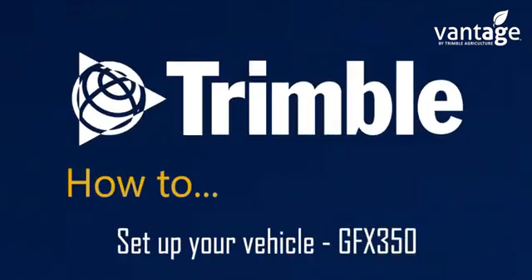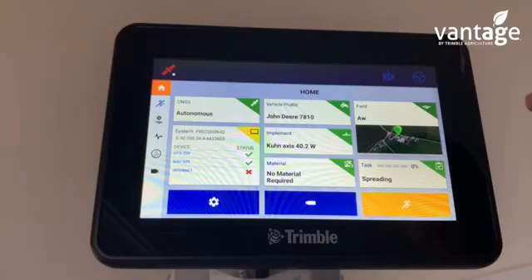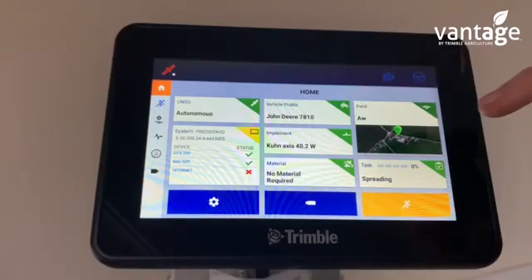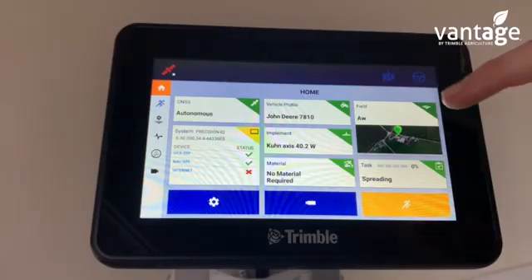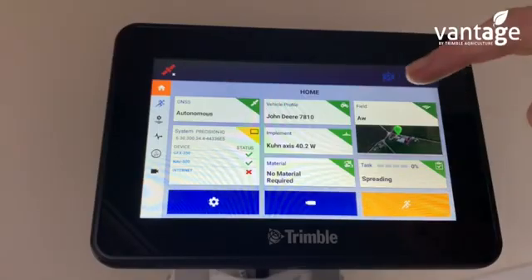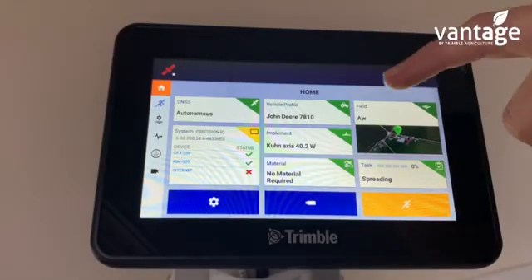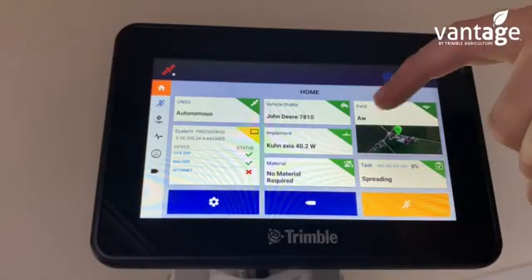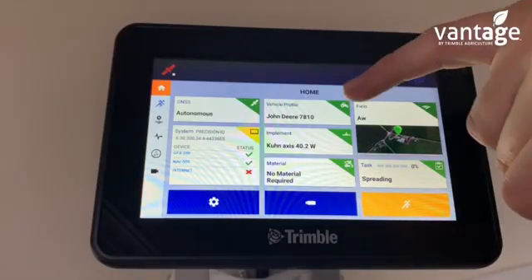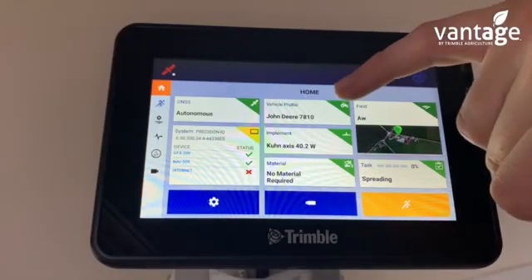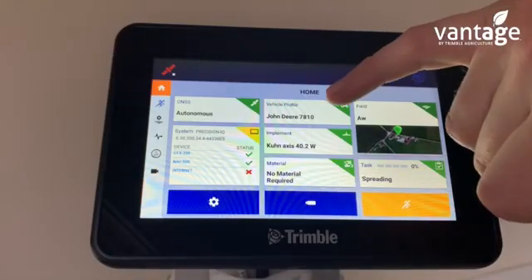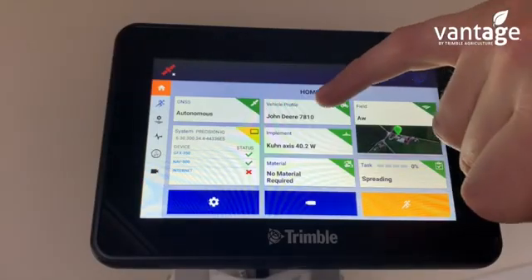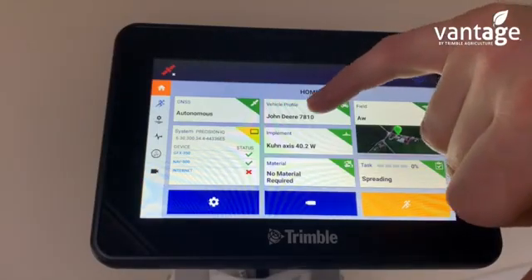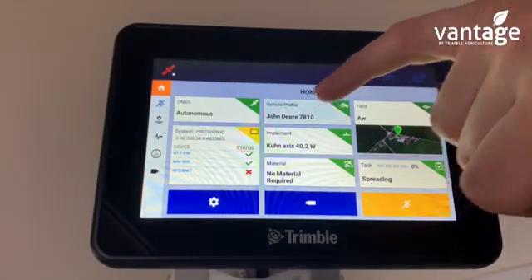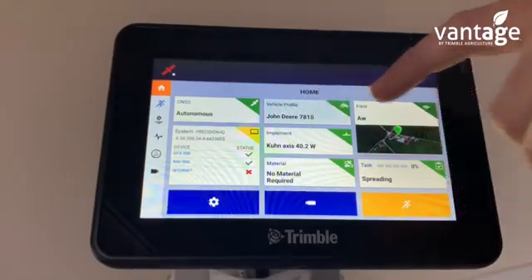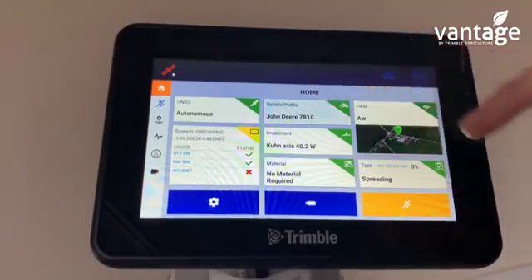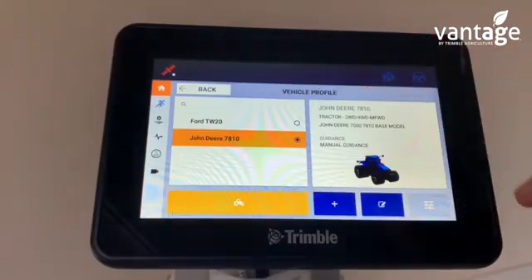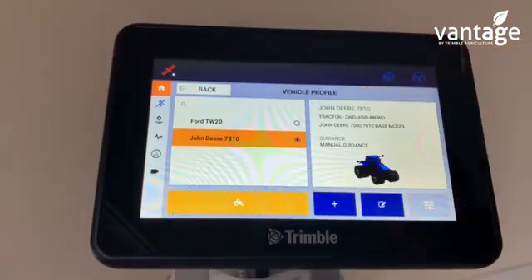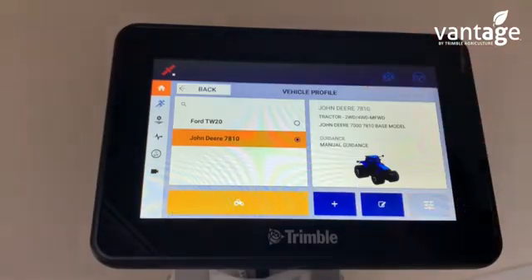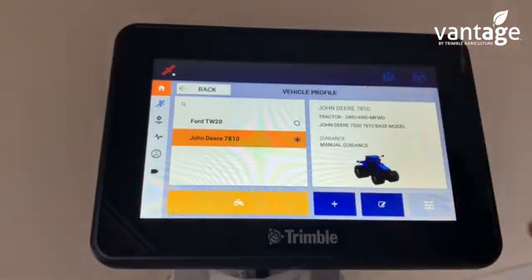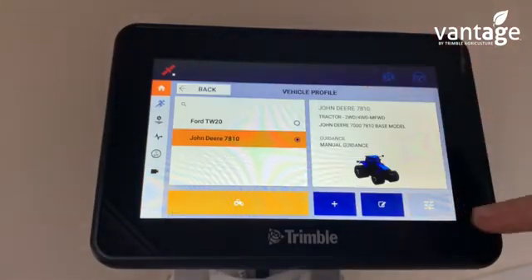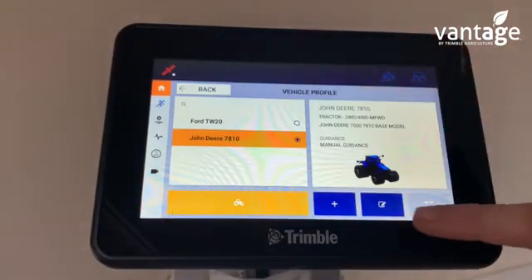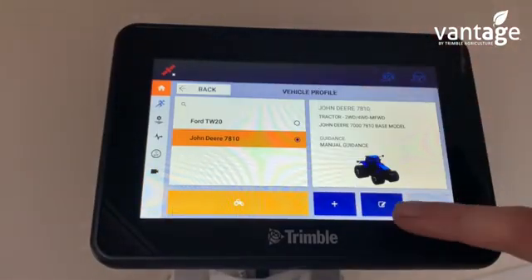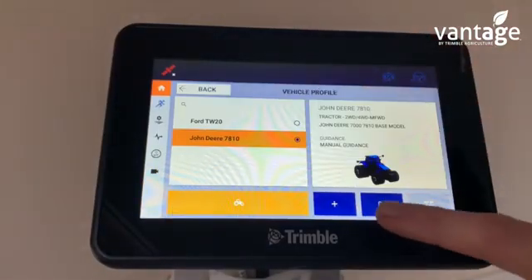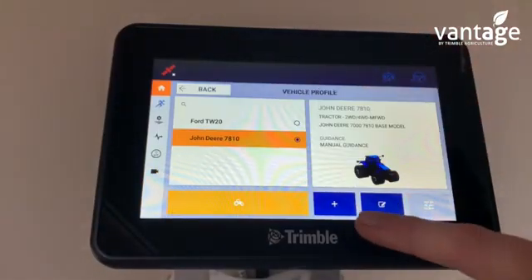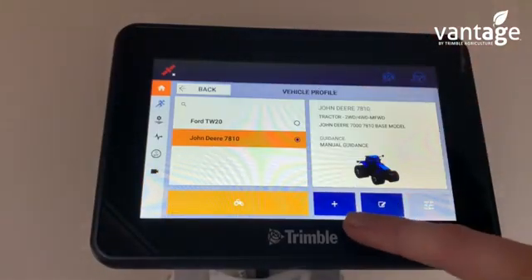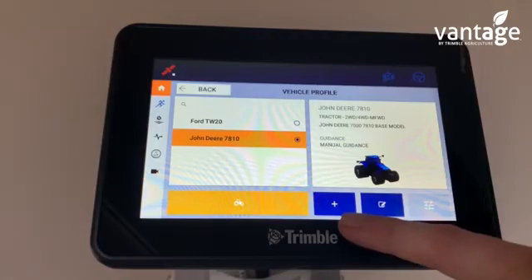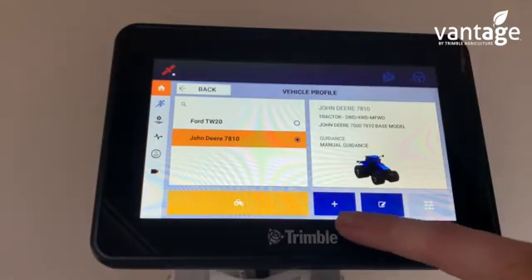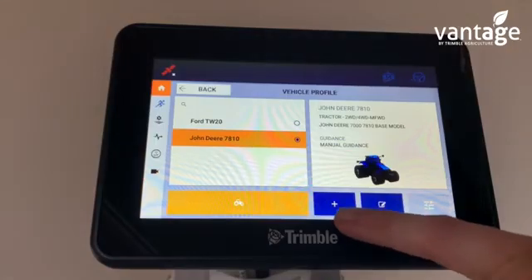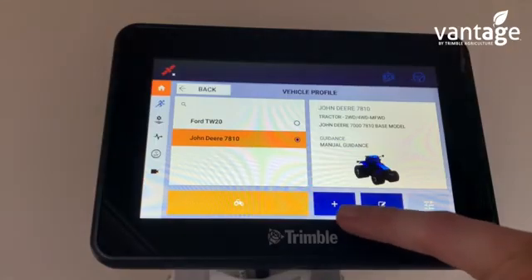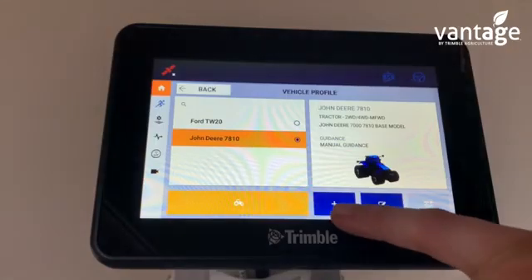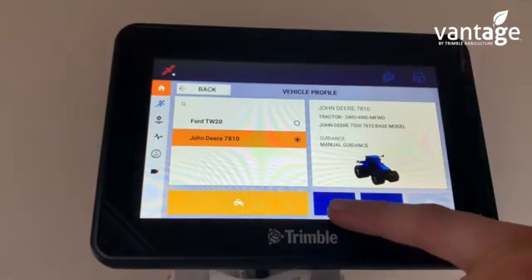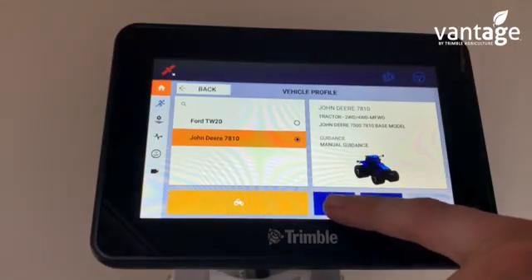To set up a new vehicle, click on vehicle profile, then click on the plus arrow down here.